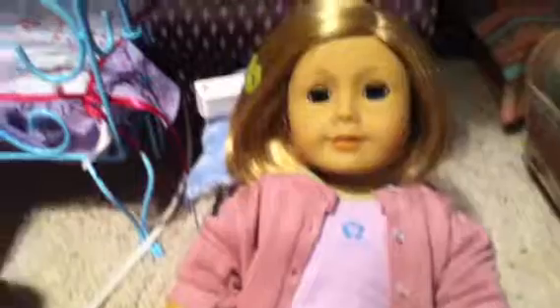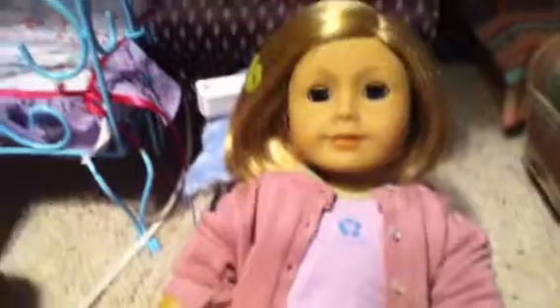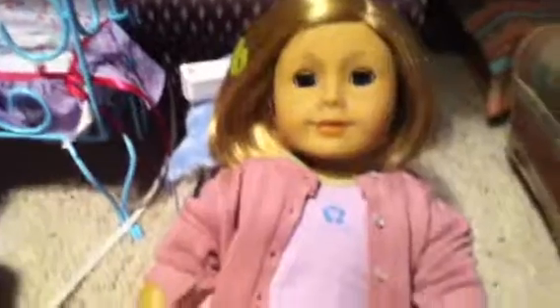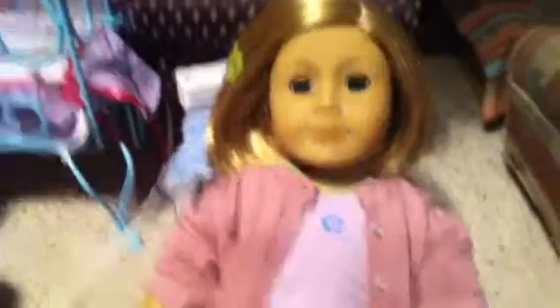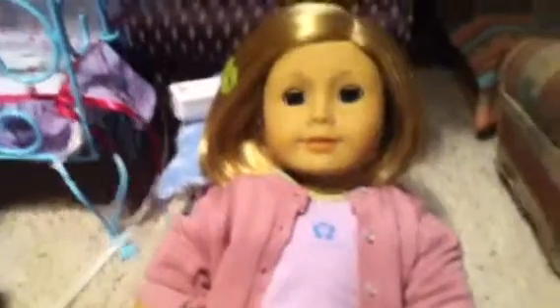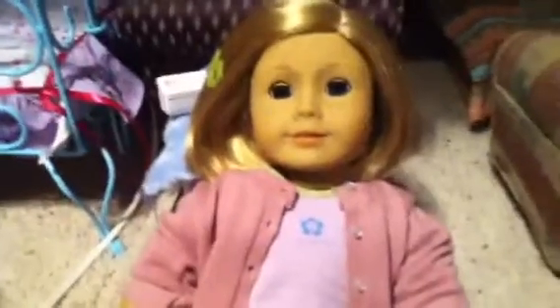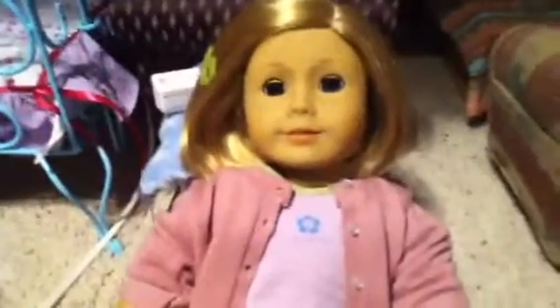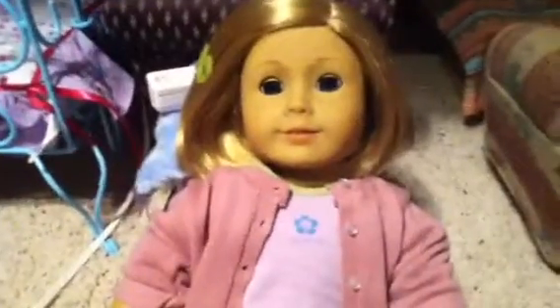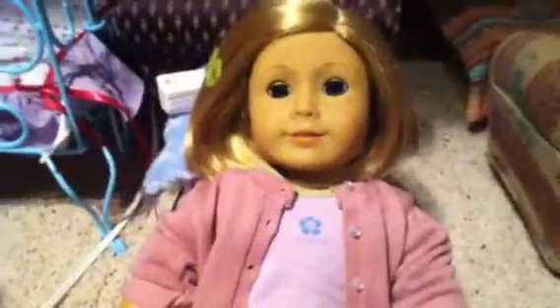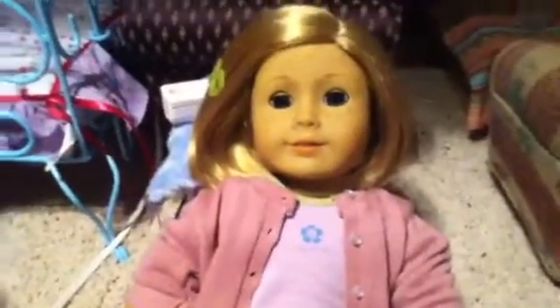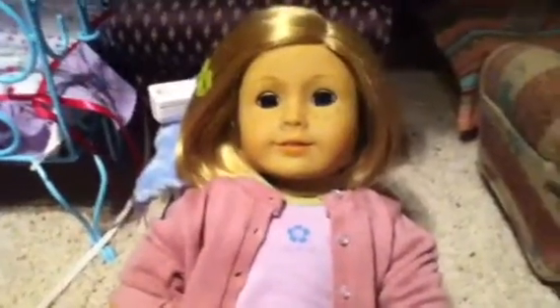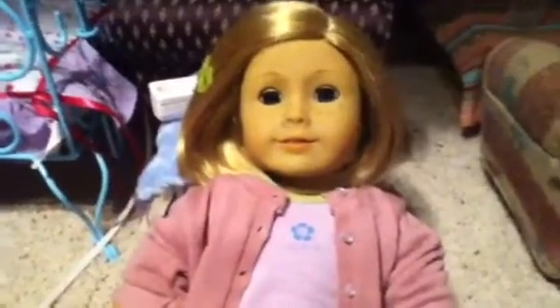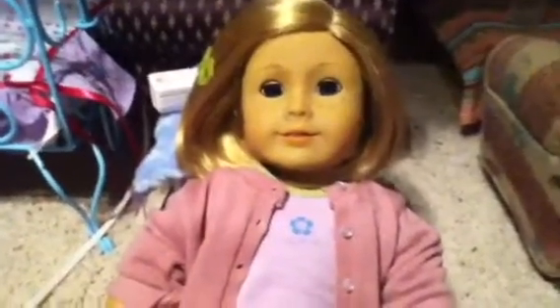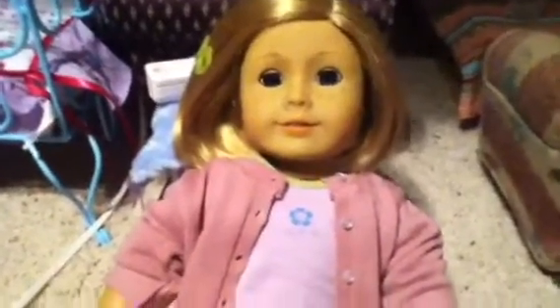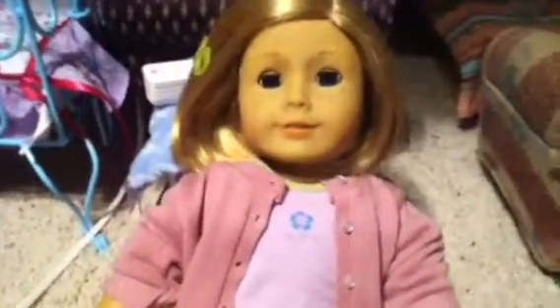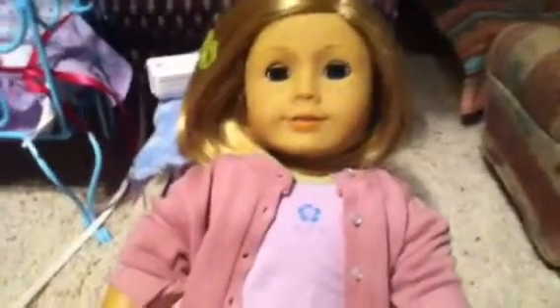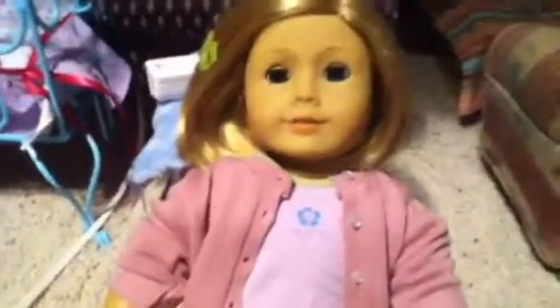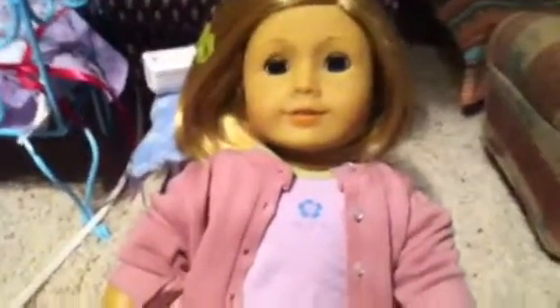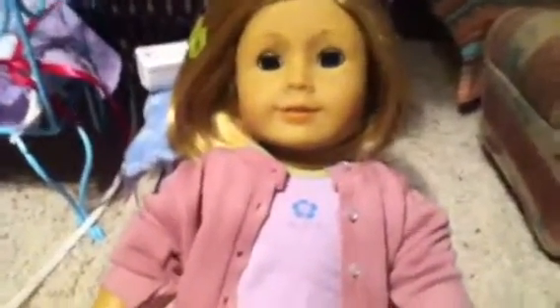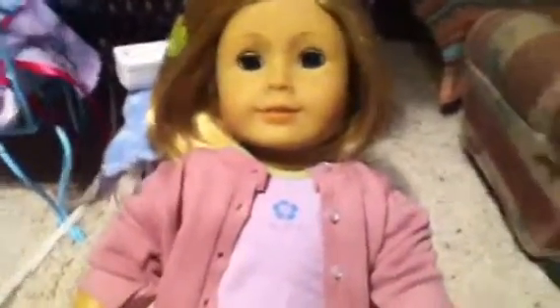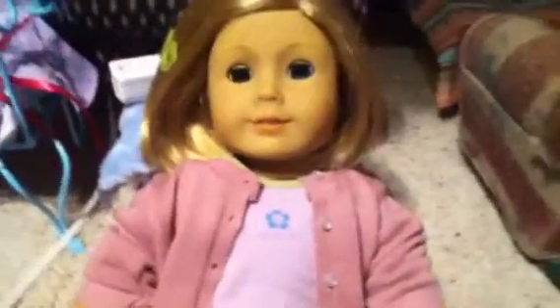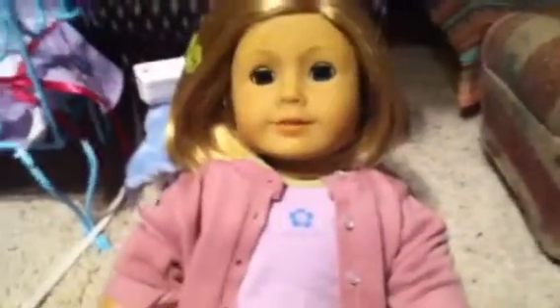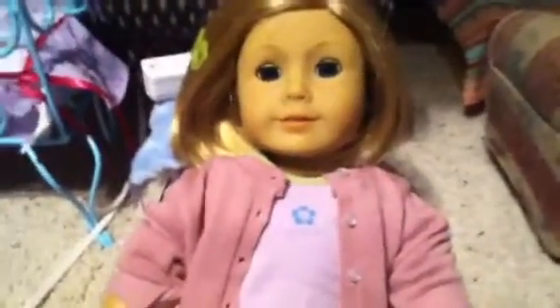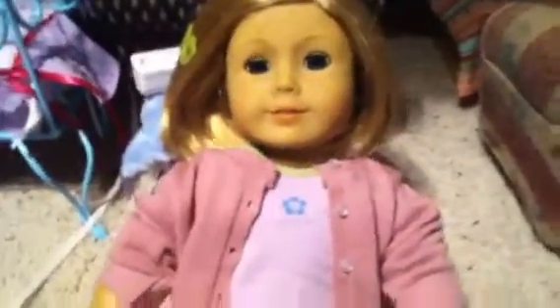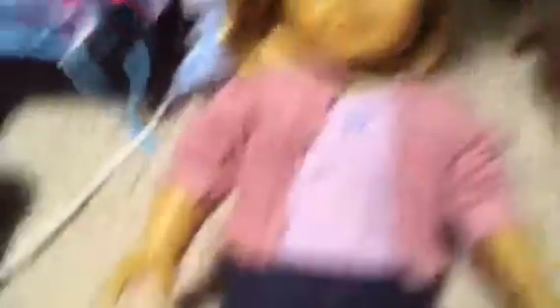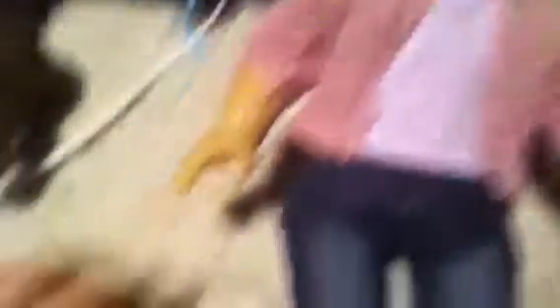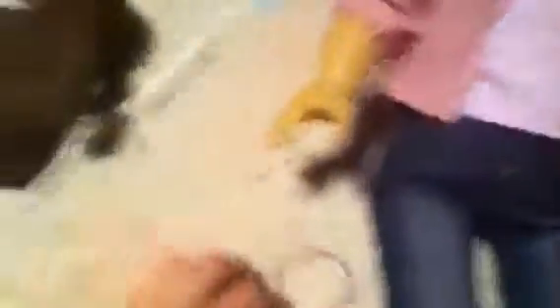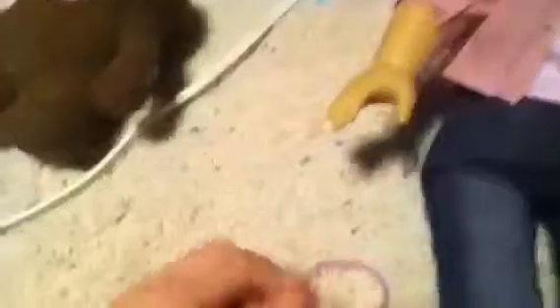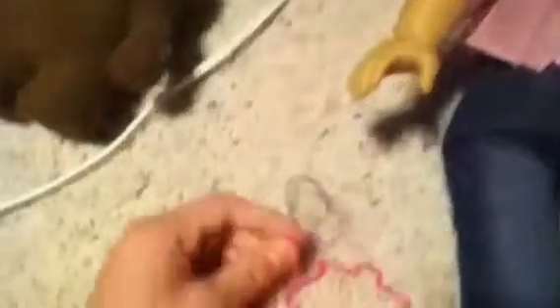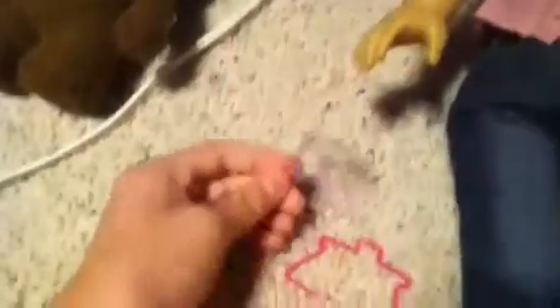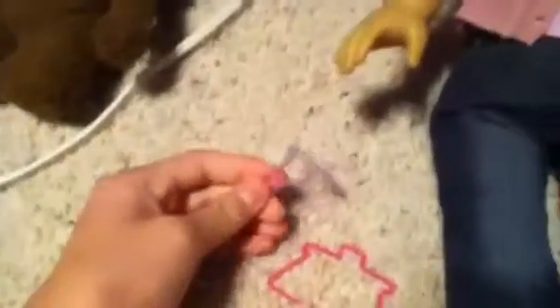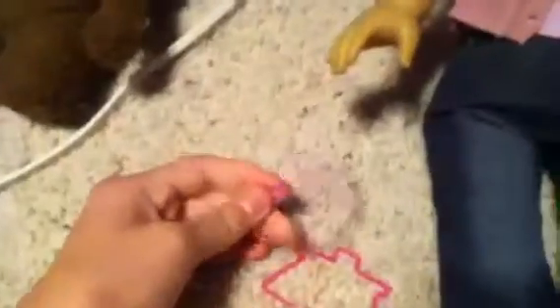Hello everyone, it's ClayCogFace4 and today I'm going to be showing you how to make your doll look like she's wearing silly bands.